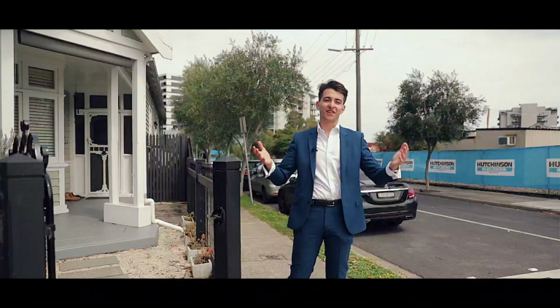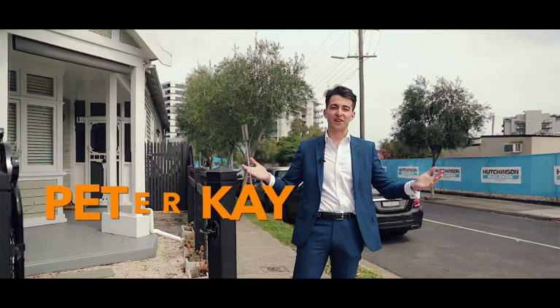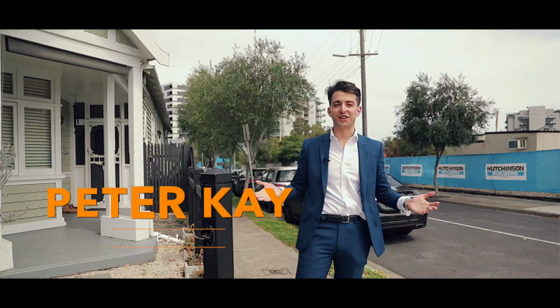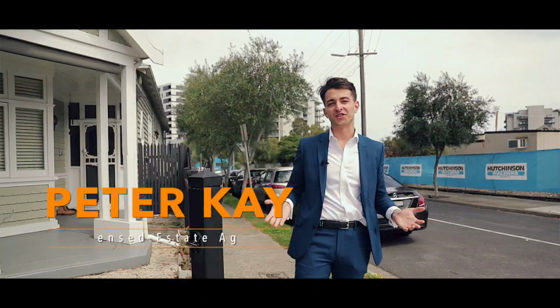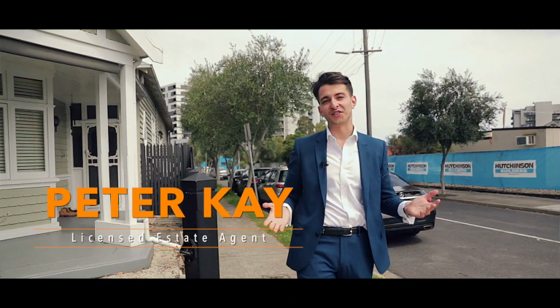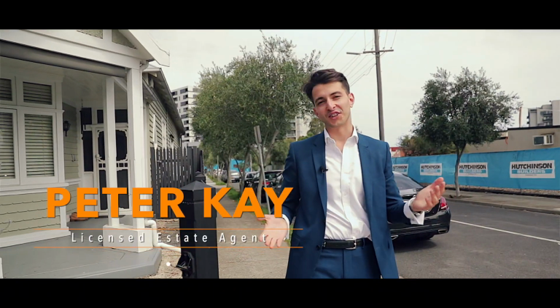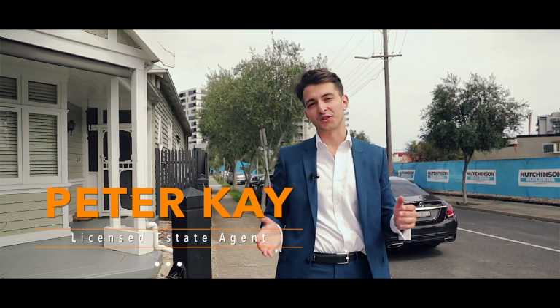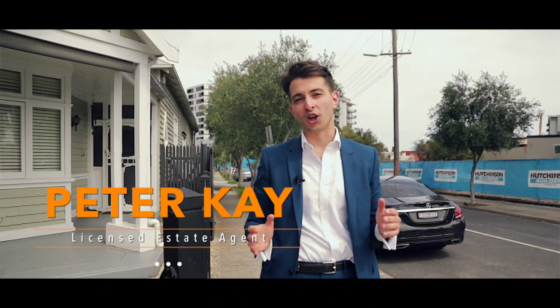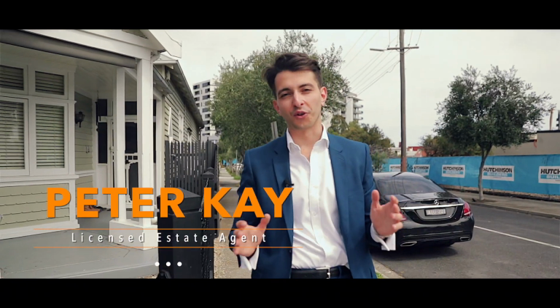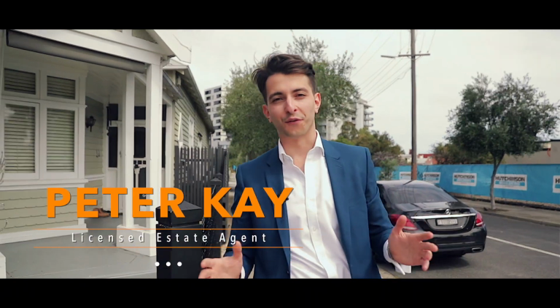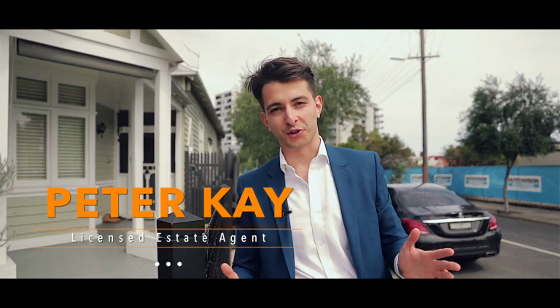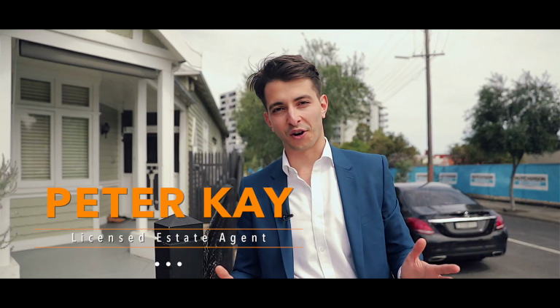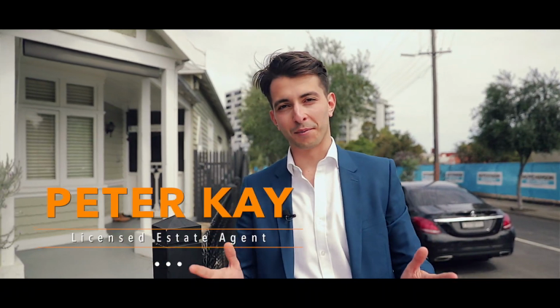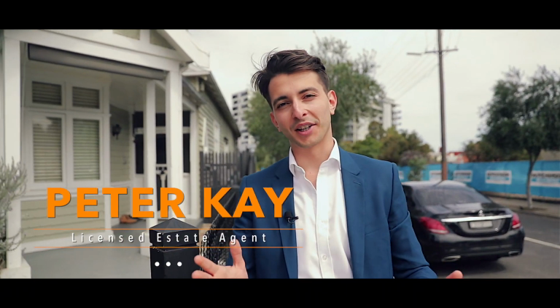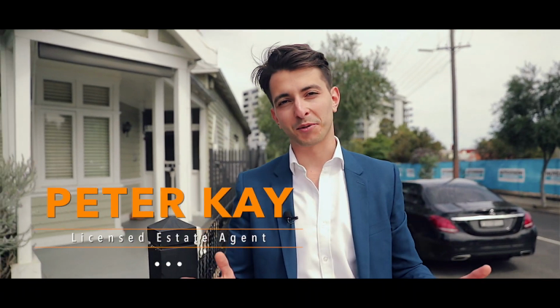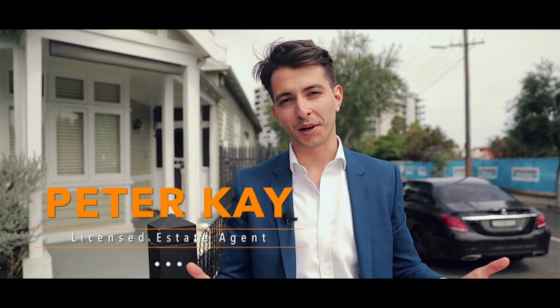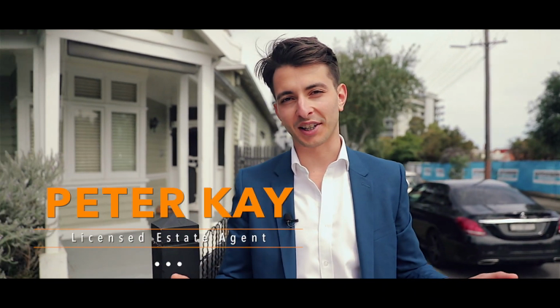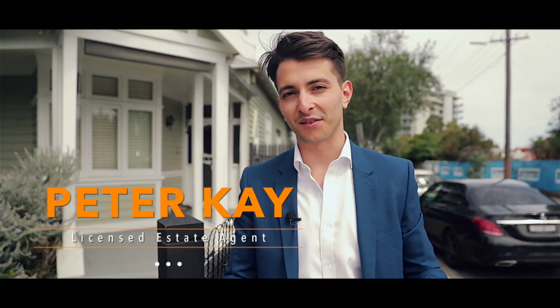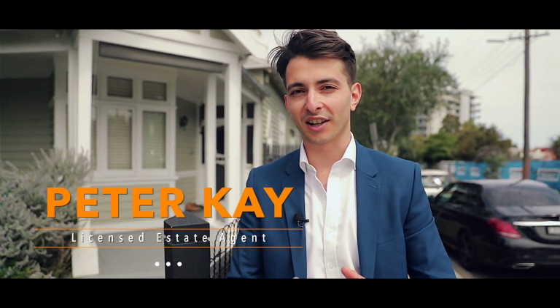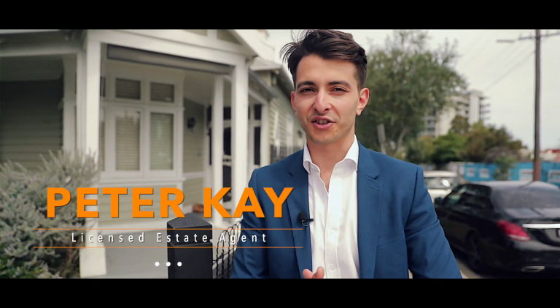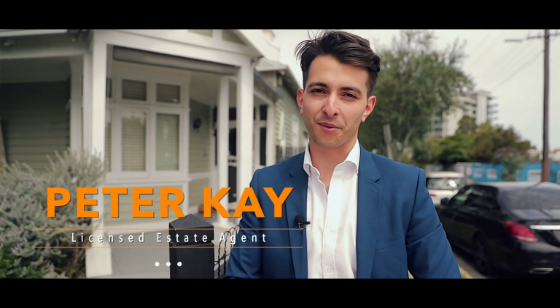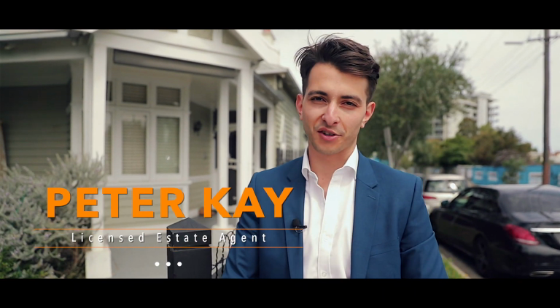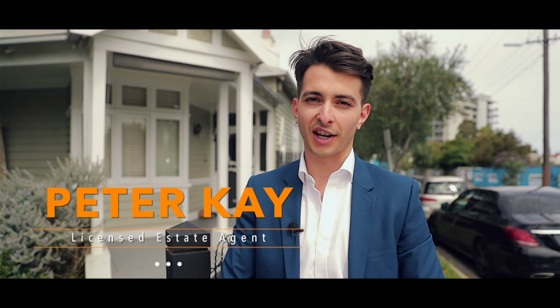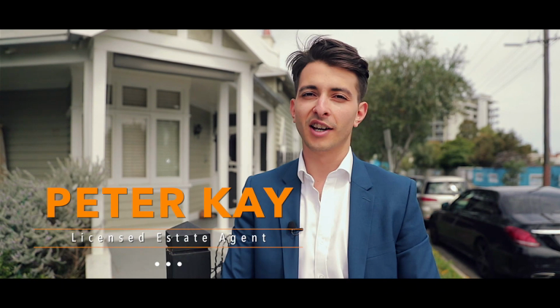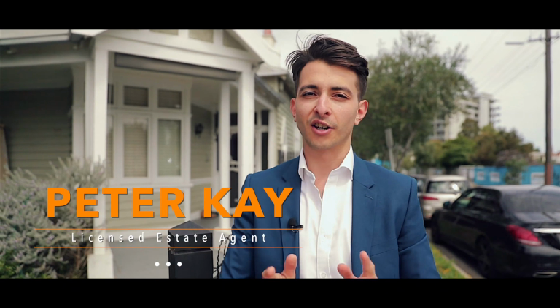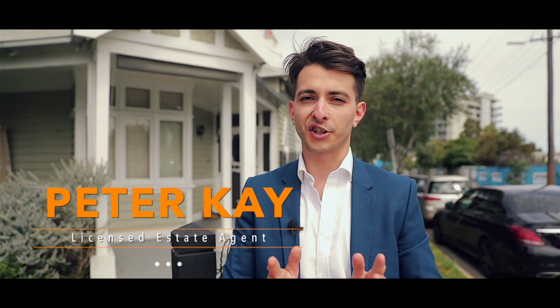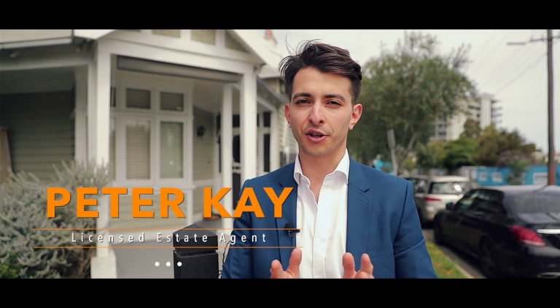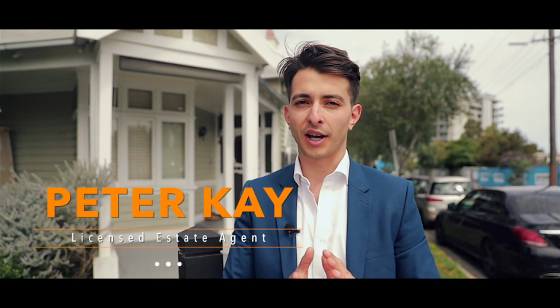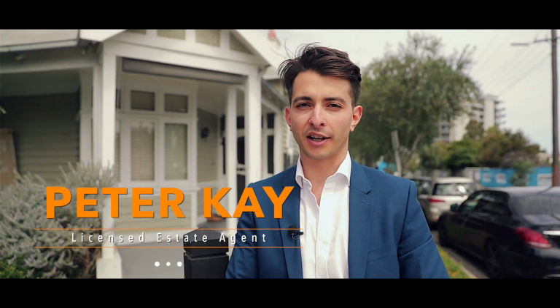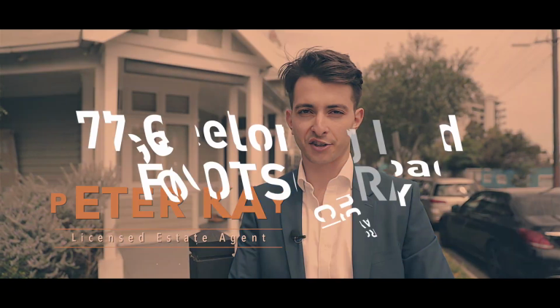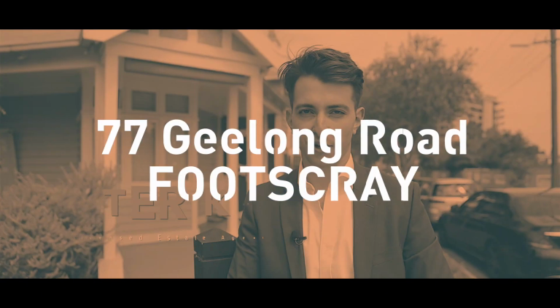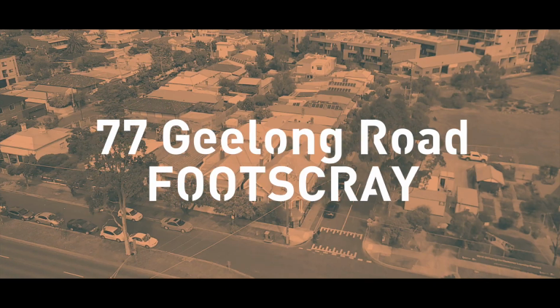There it is — 77 Geelong Road, Footscray. My name is Peter, from Douglas Kay Real Estate, and I'll see you at our next Open.